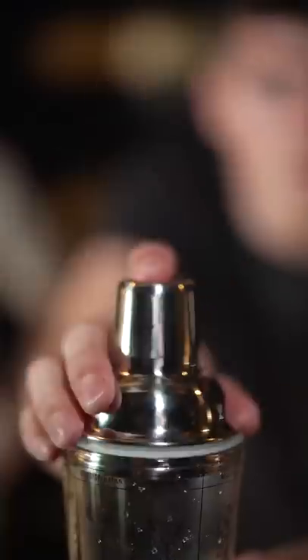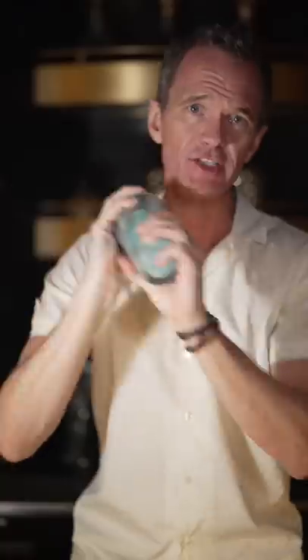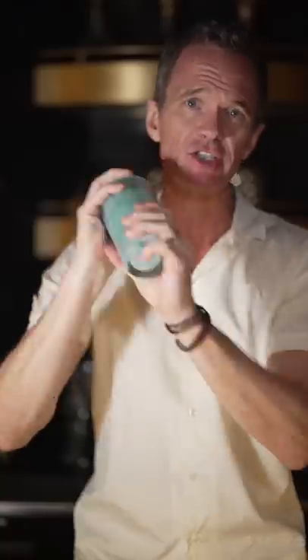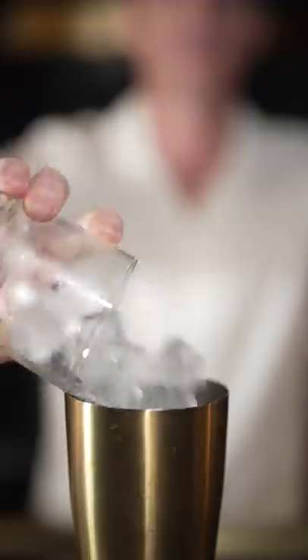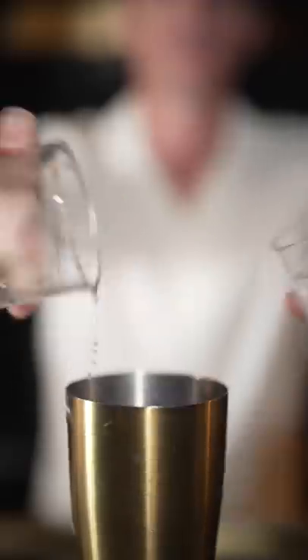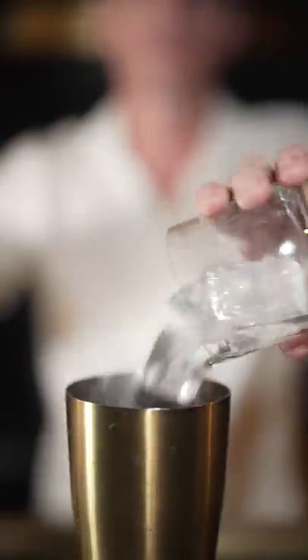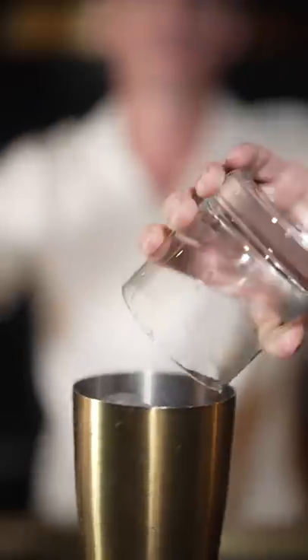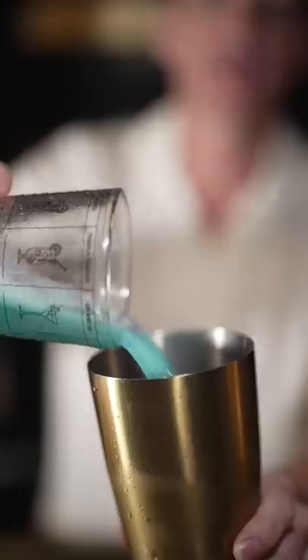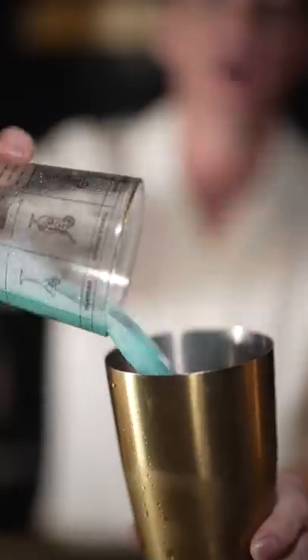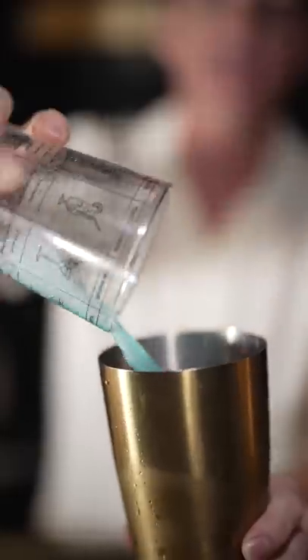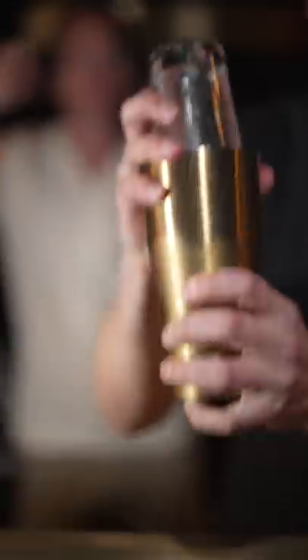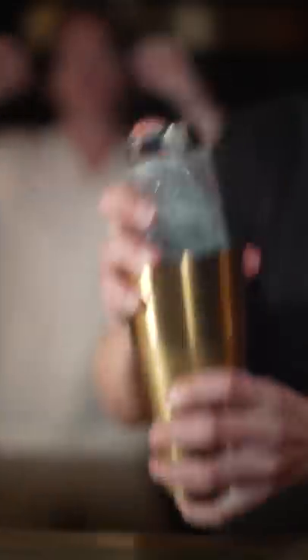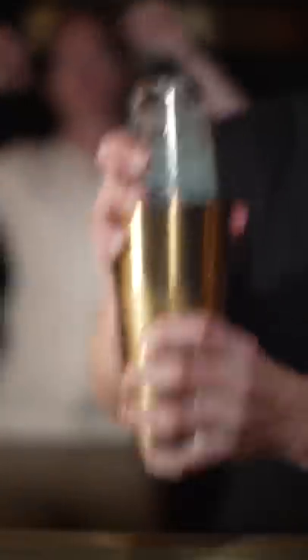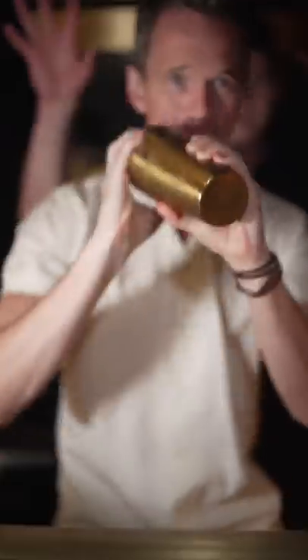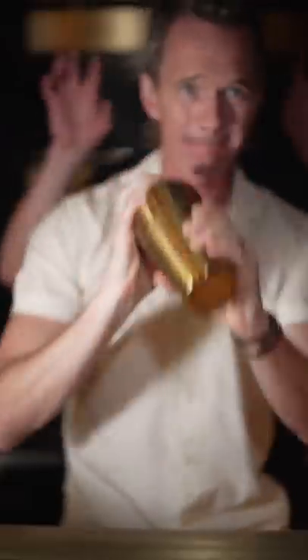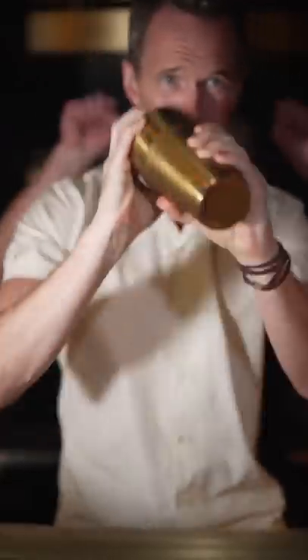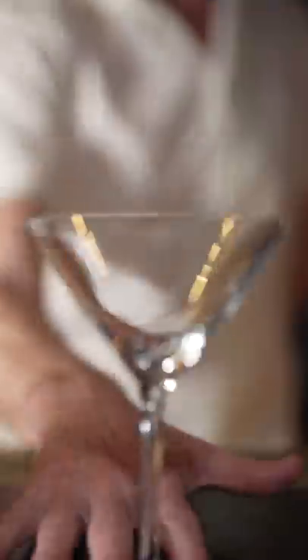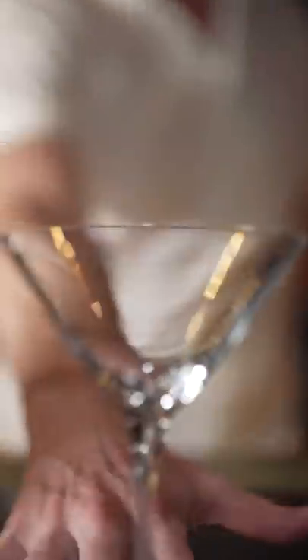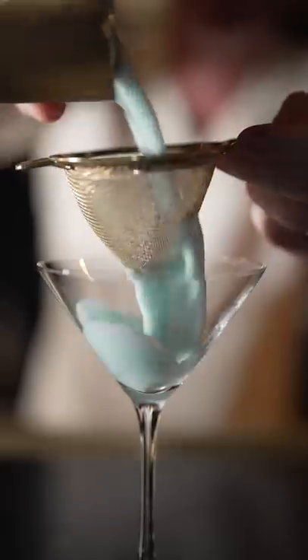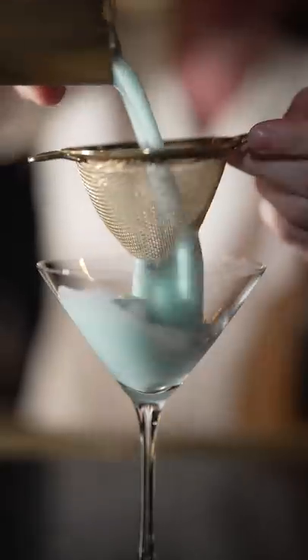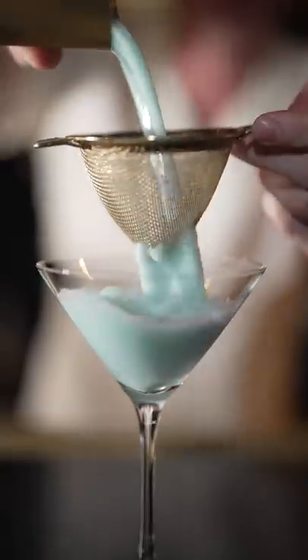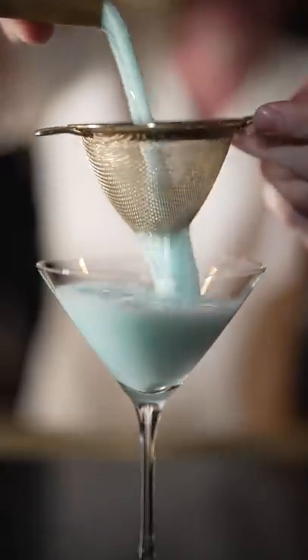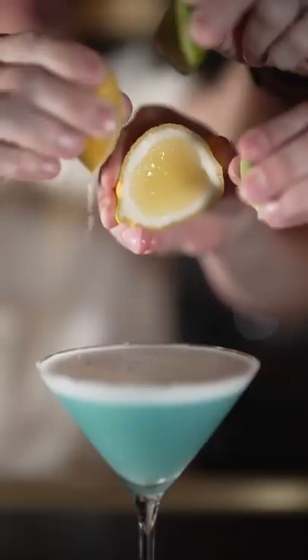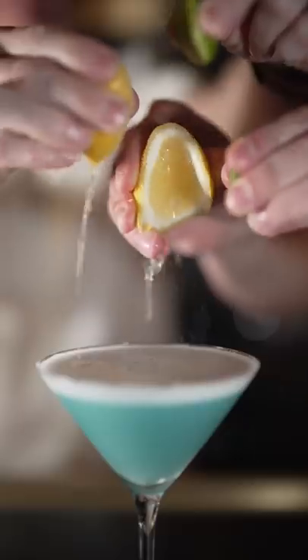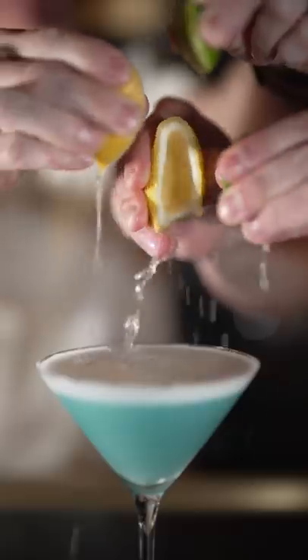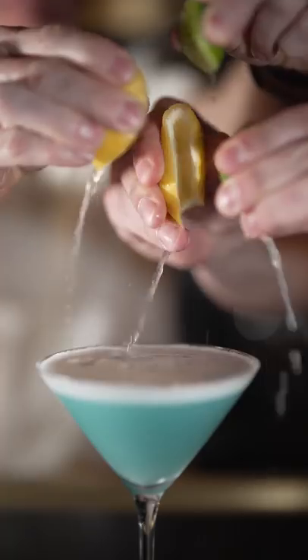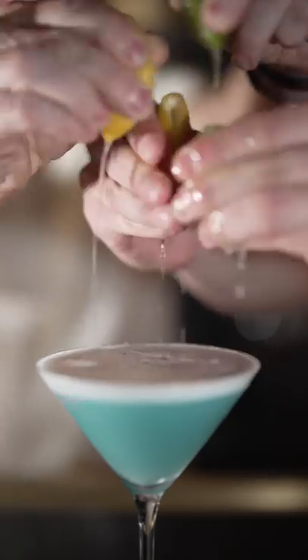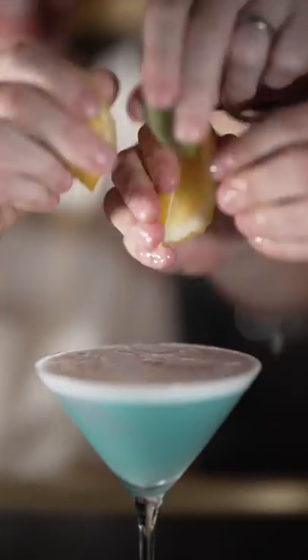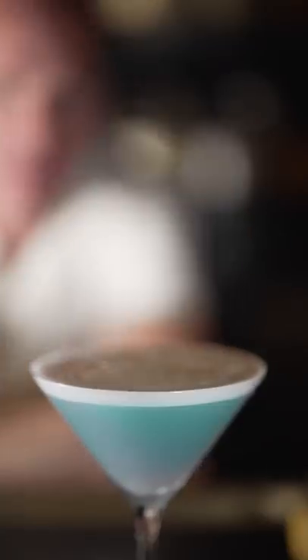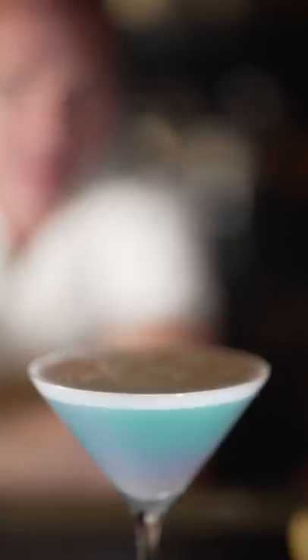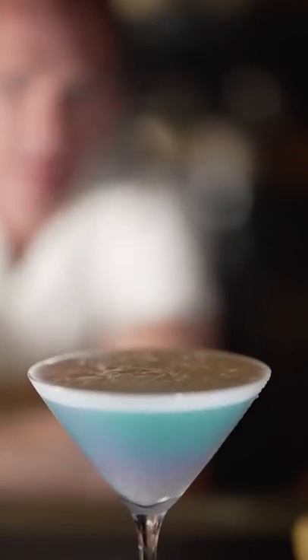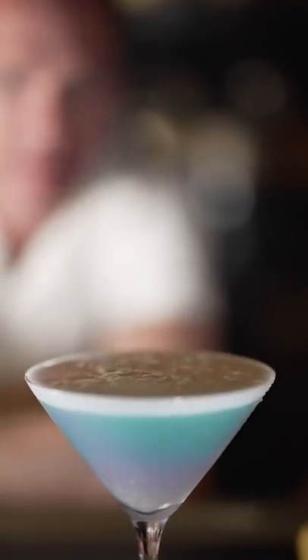Give it a shake onto the rocks. Now we double strain, squeeze our lemons, and watch the magic happen.